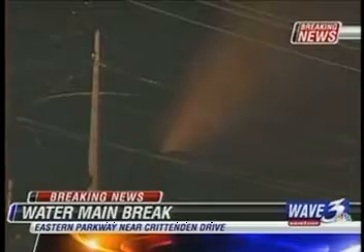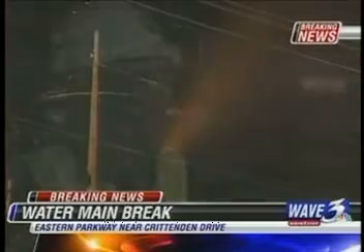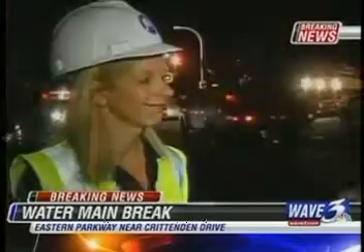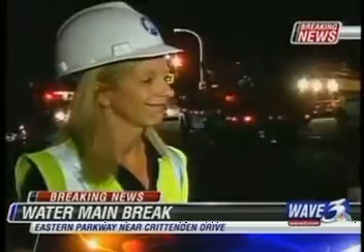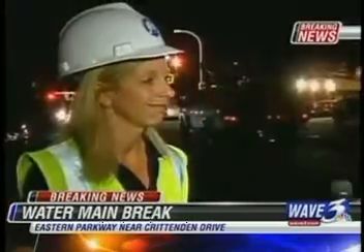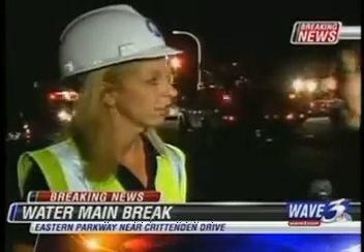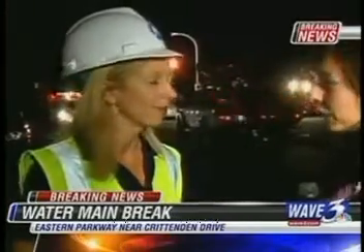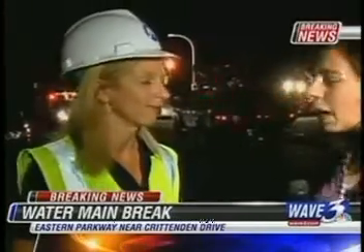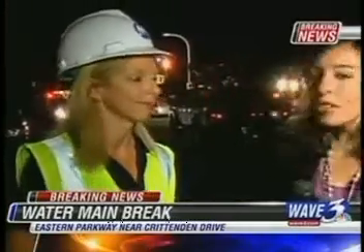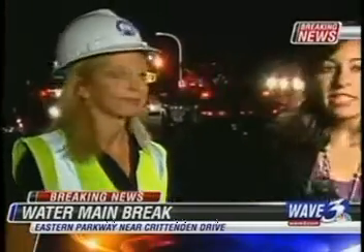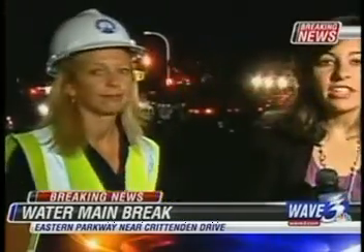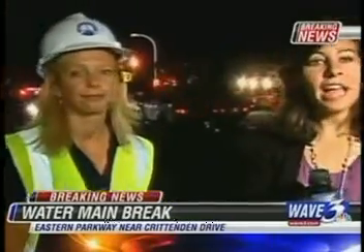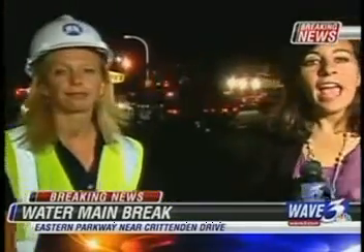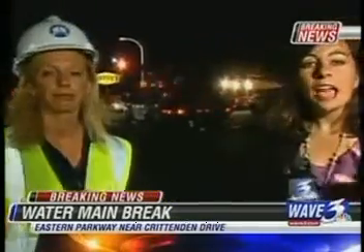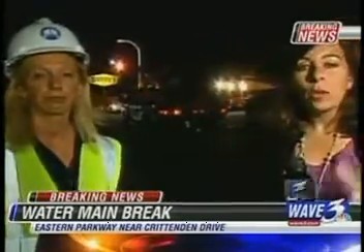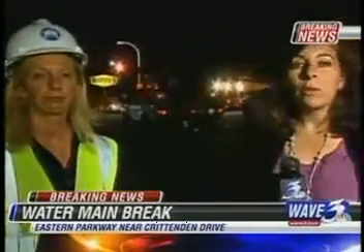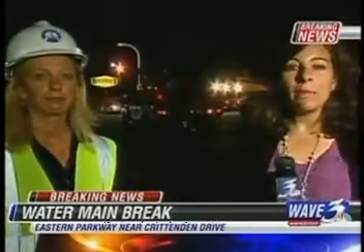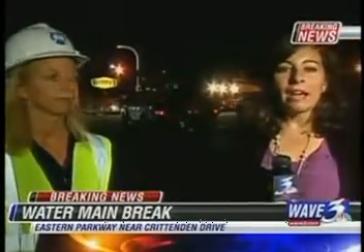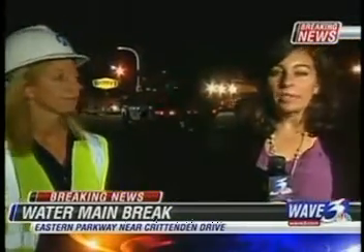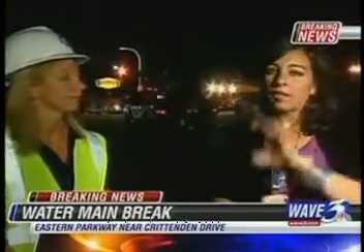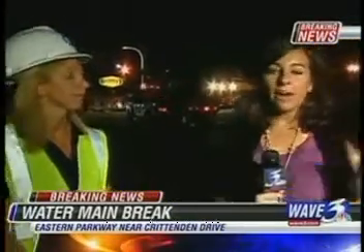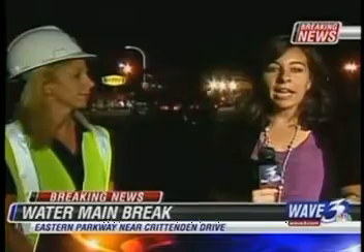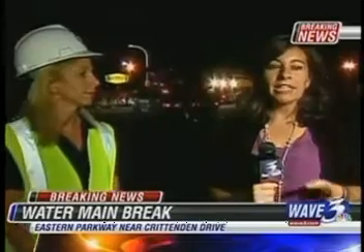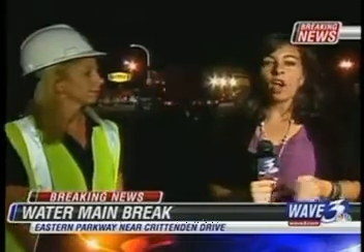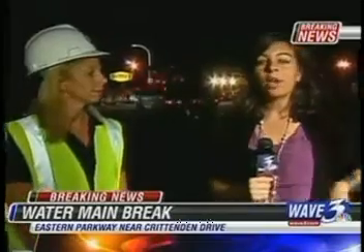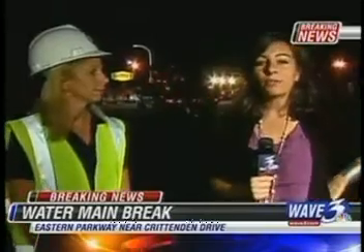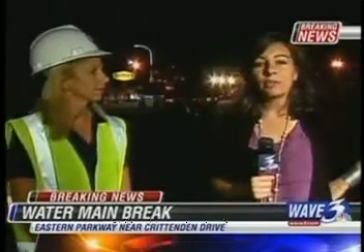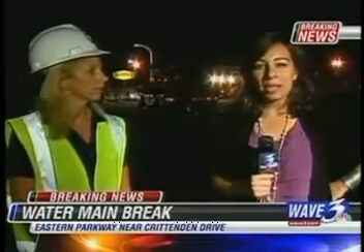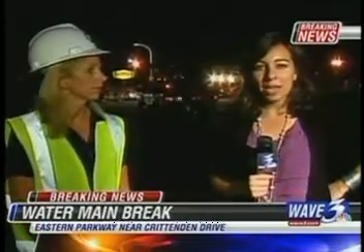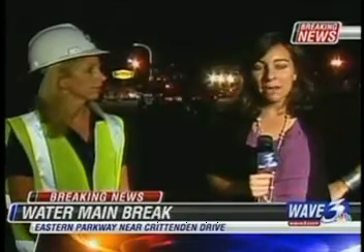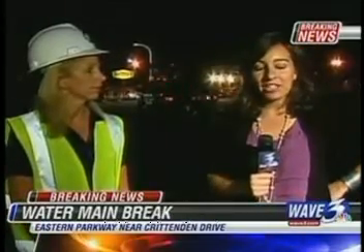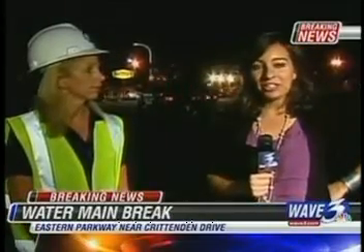Kelly Deering-Smith, thank you again for being up with us here tonight. We will be back and give you updates here on Wave 3 News Sunrise. Back to you.